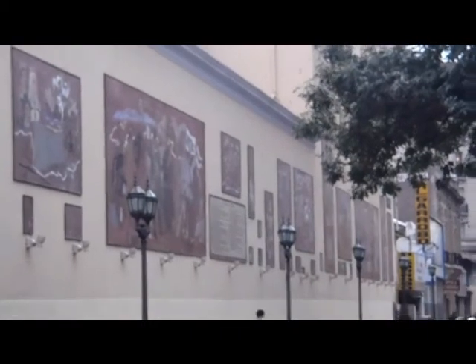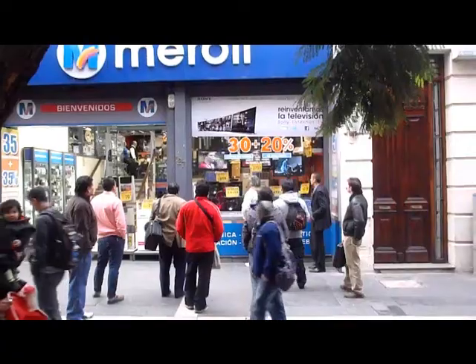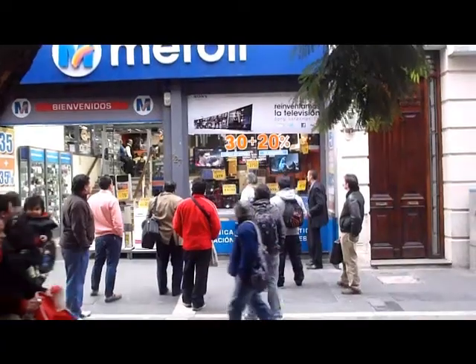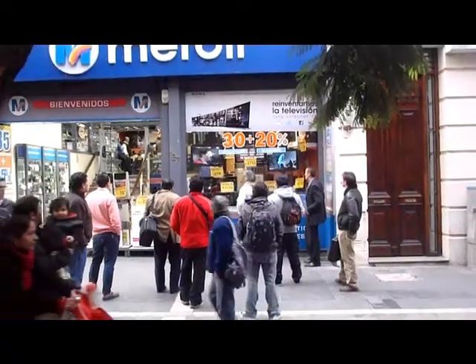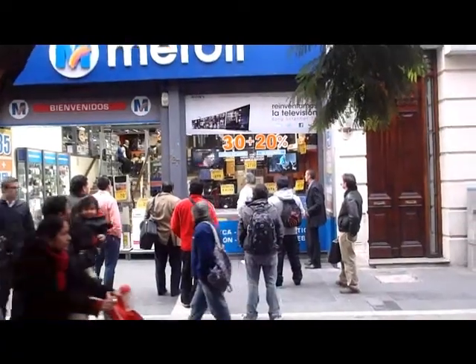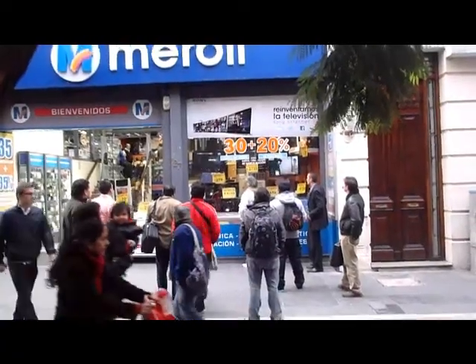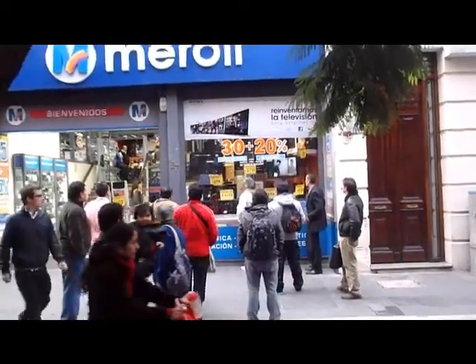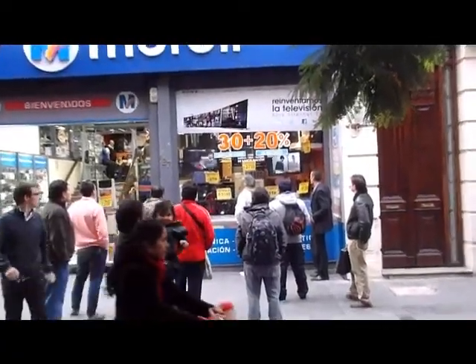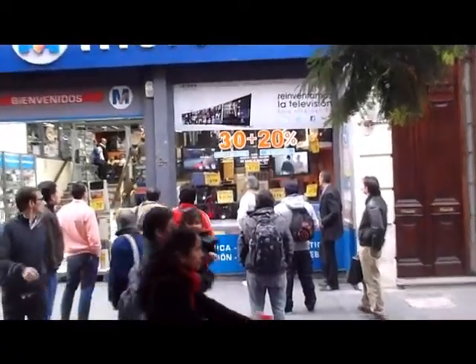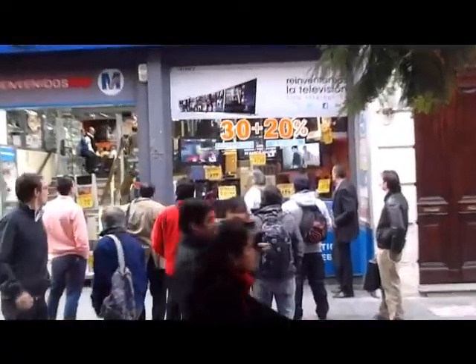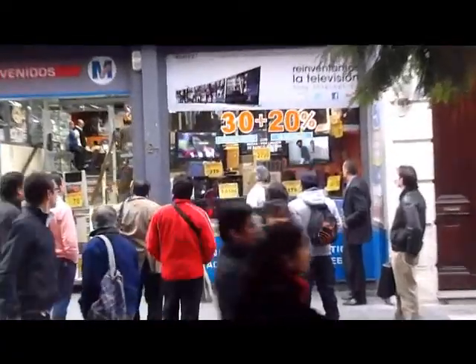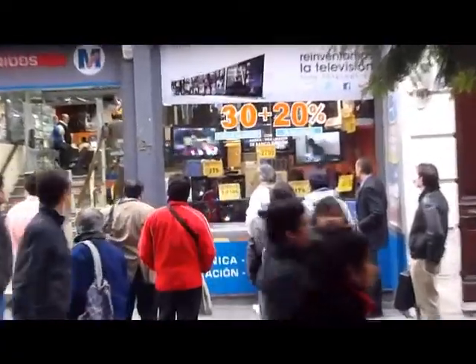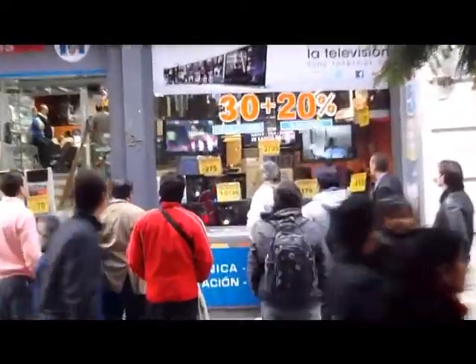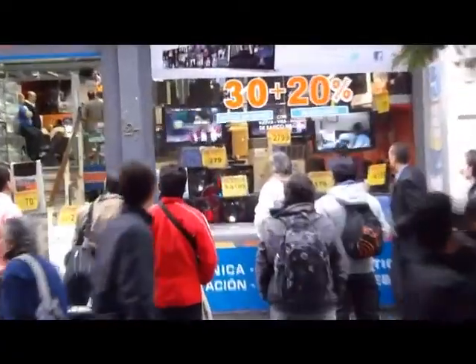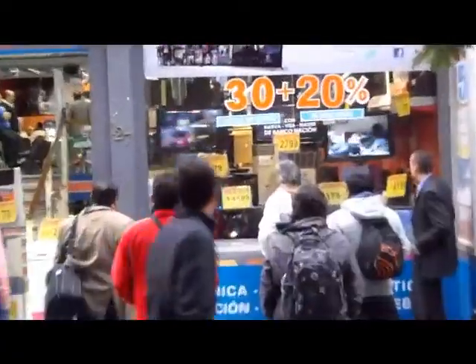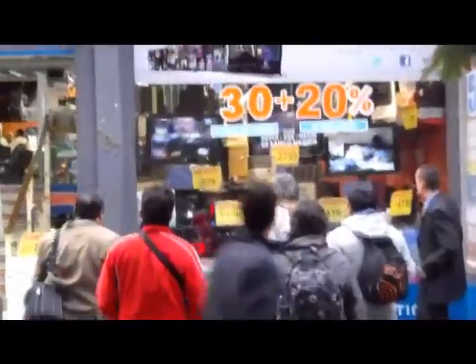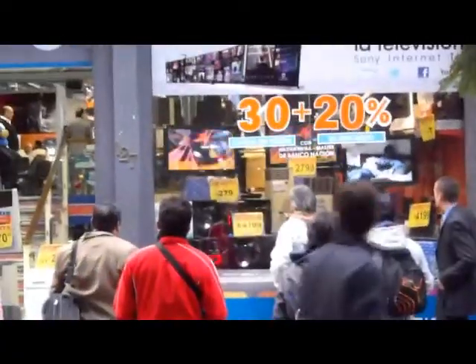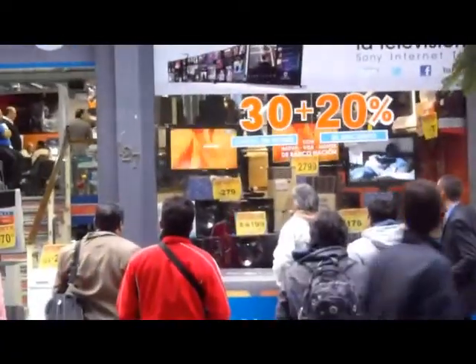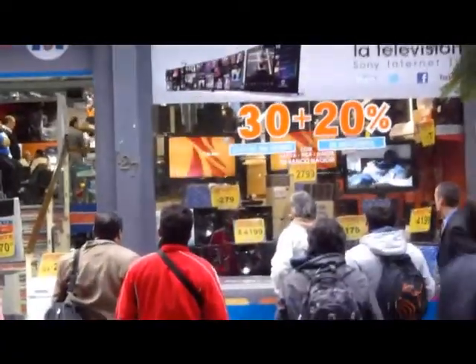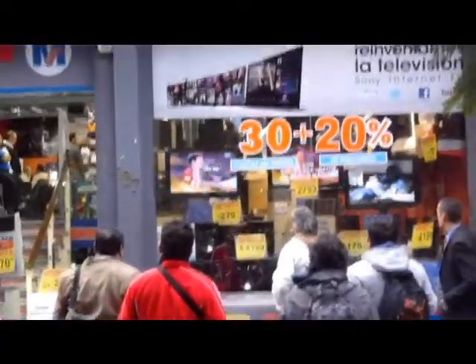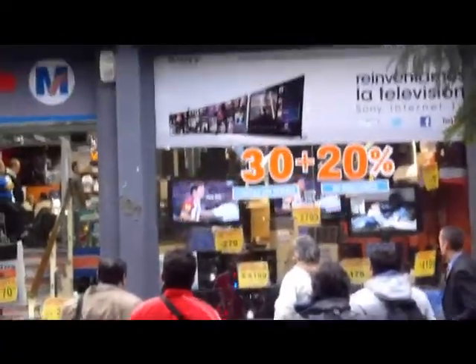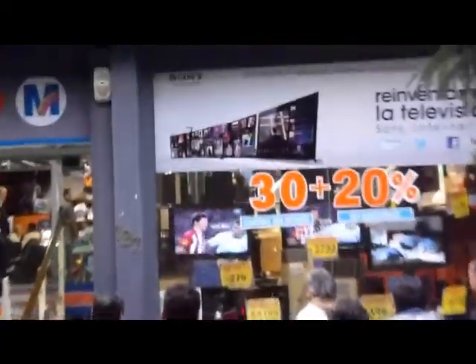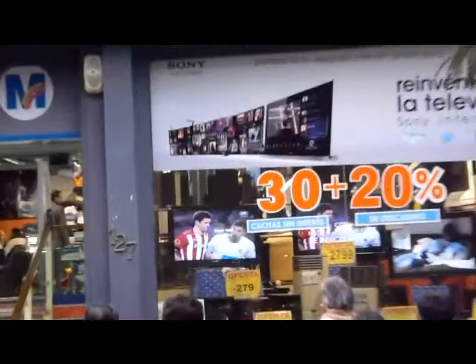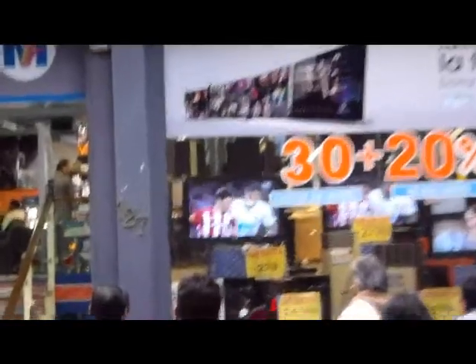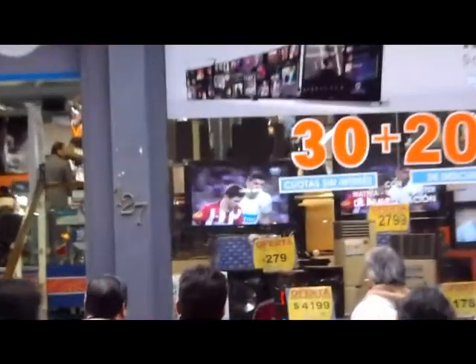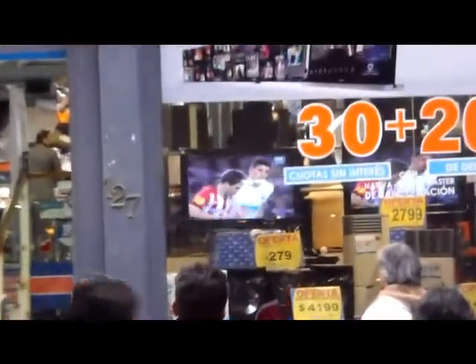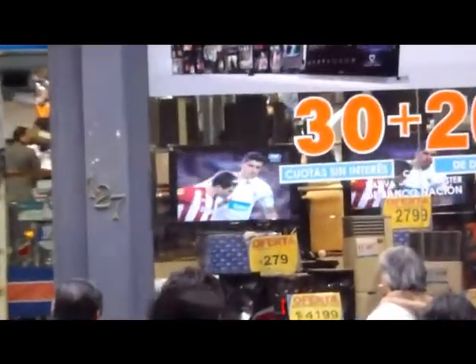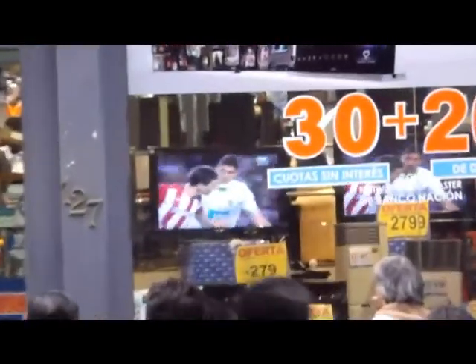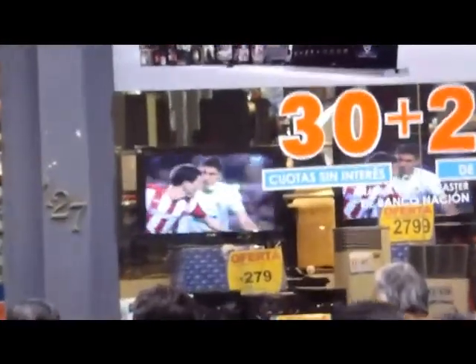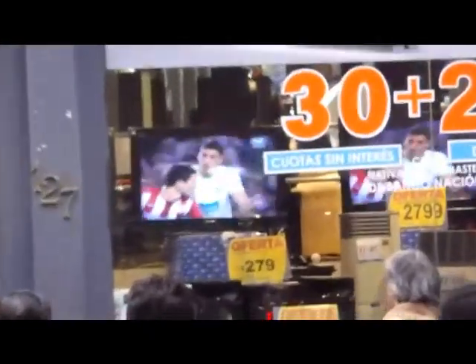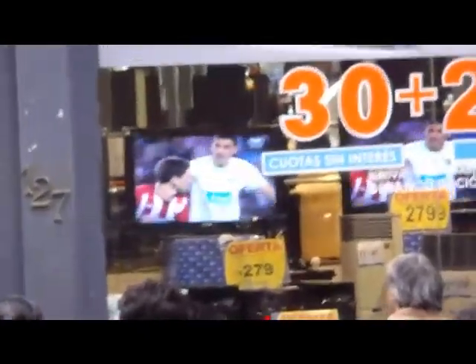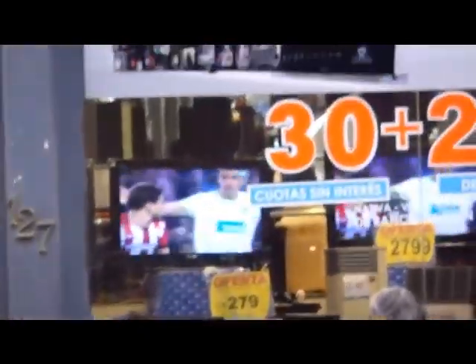The people here in Argentina are all gathered outside the electronics store watching the footy — football.